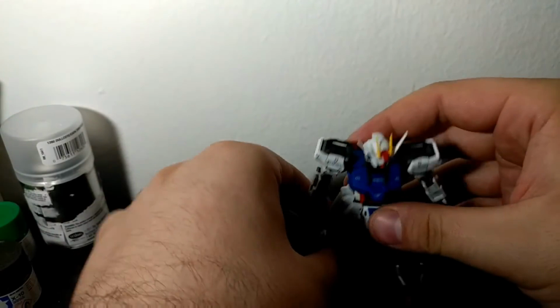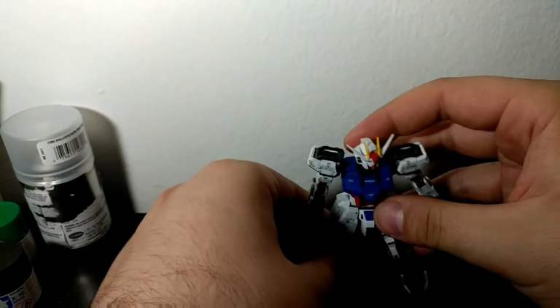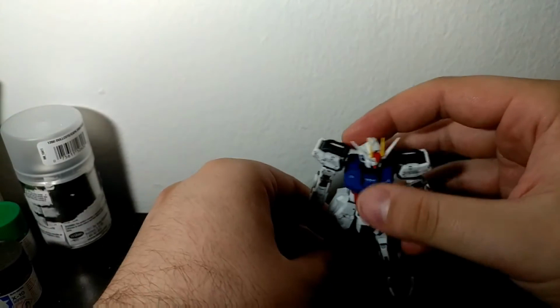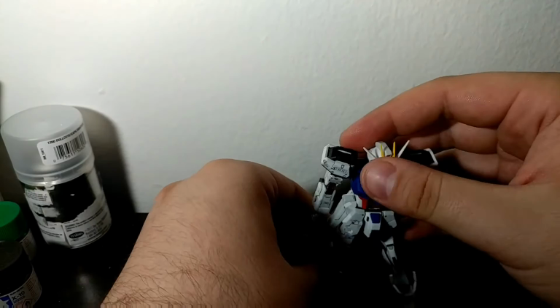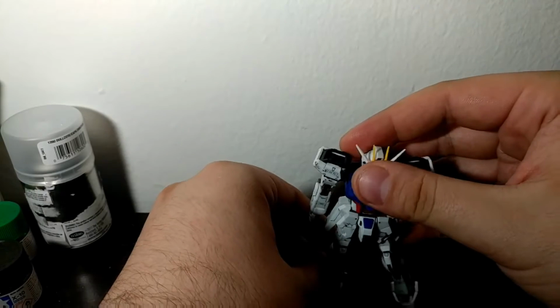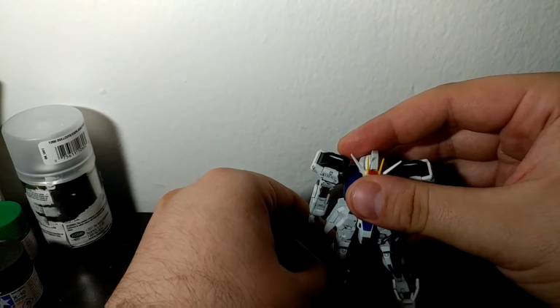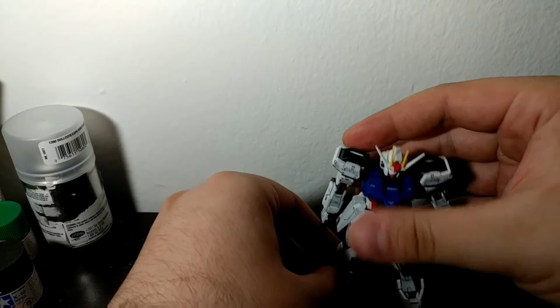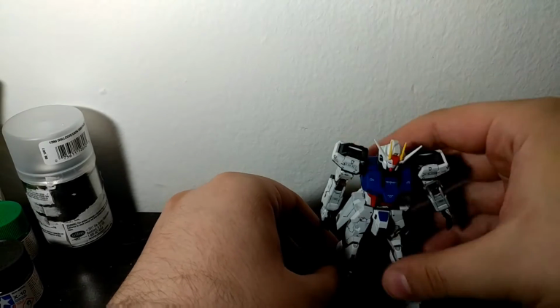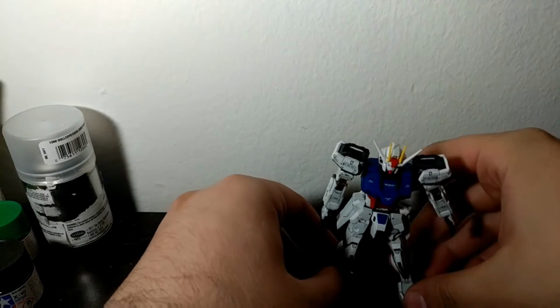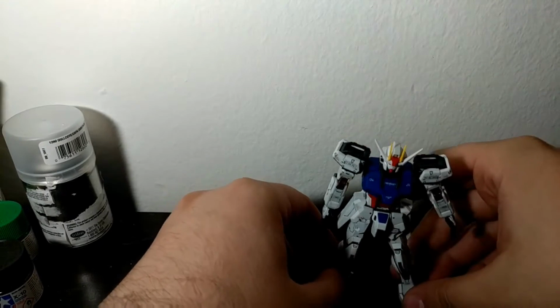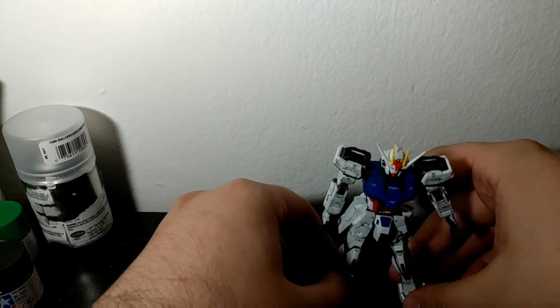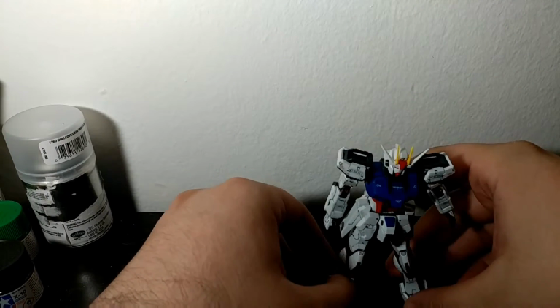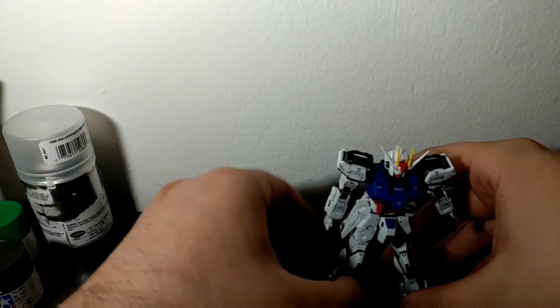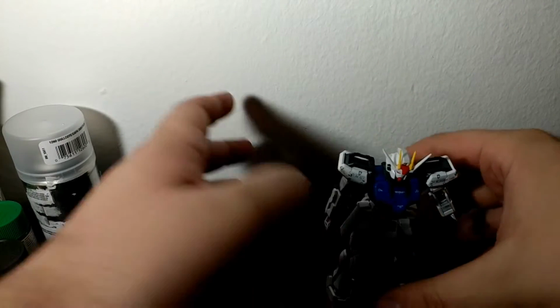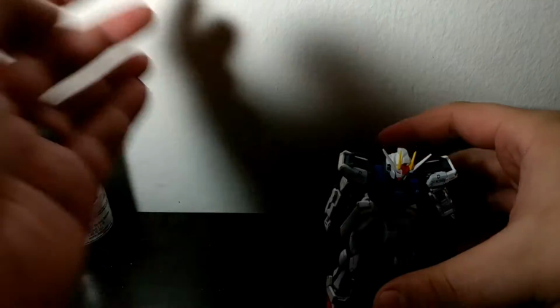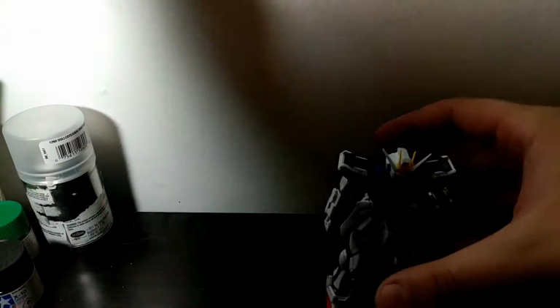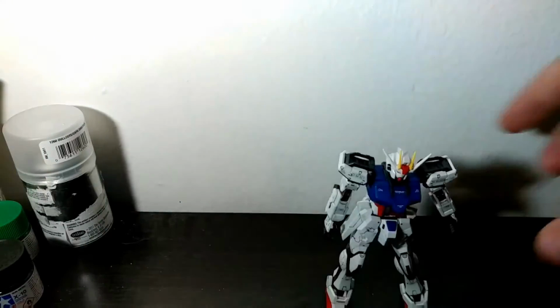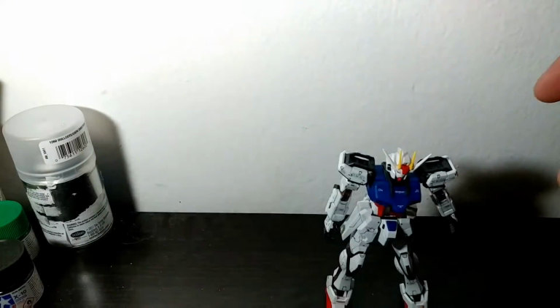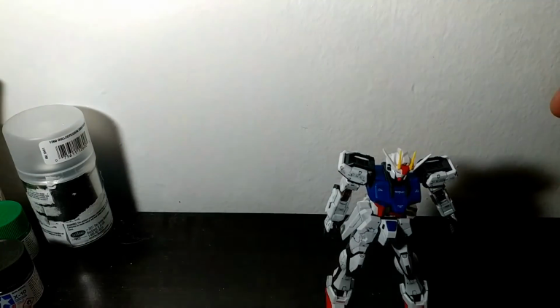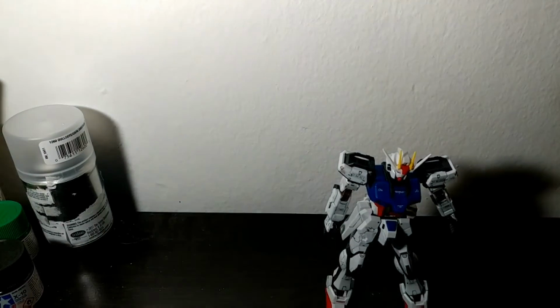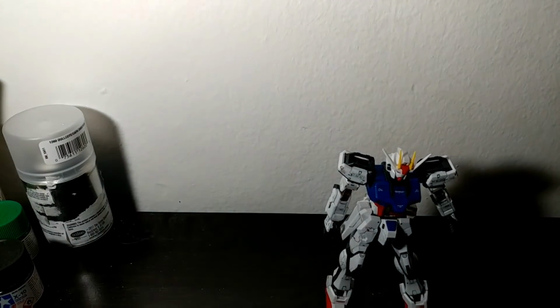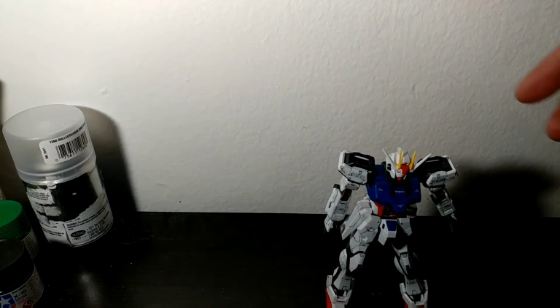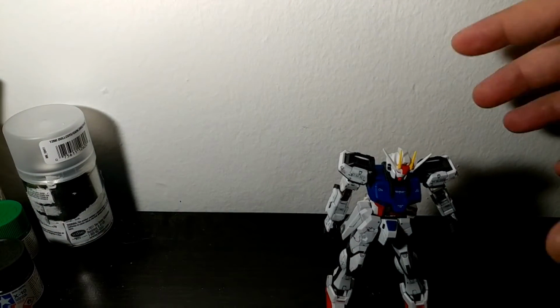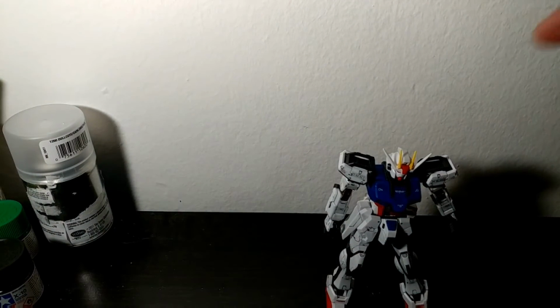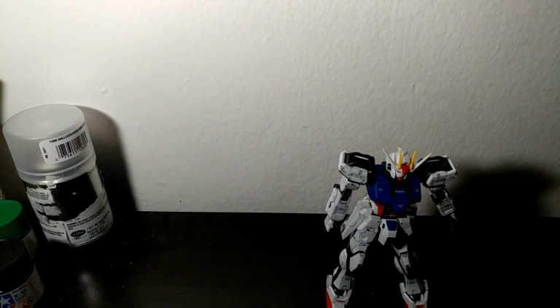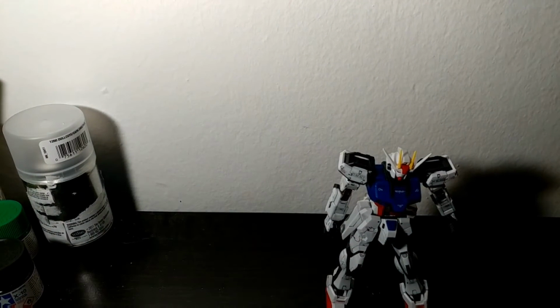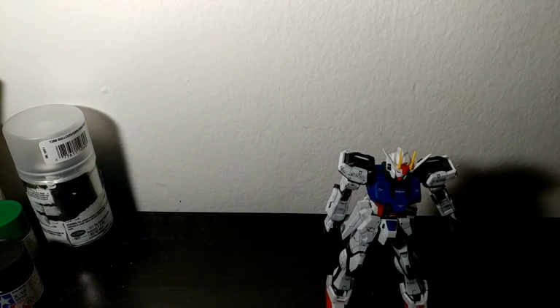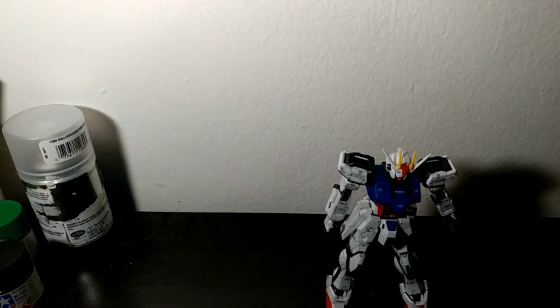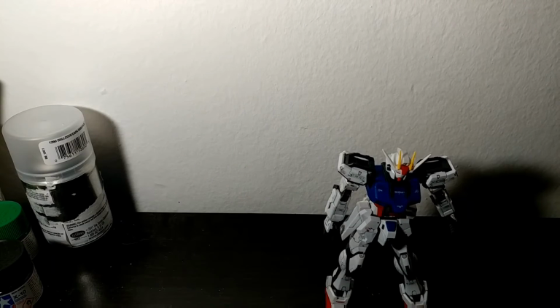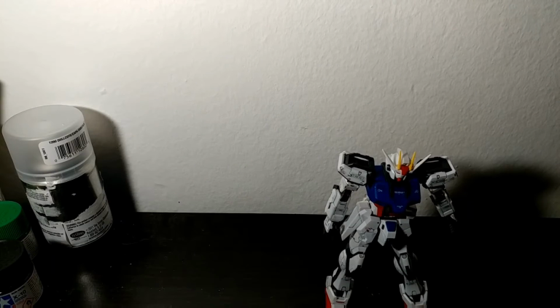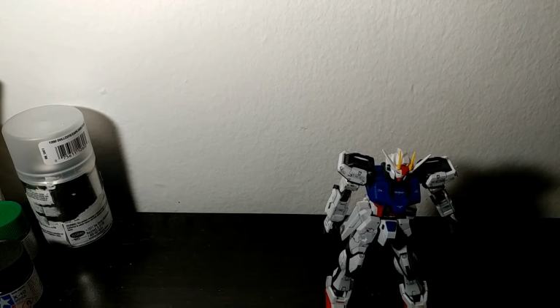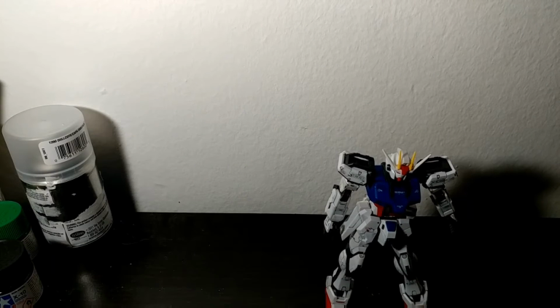The articulation is really good for me at least, and it doesn't really have an issue standing up by itself.